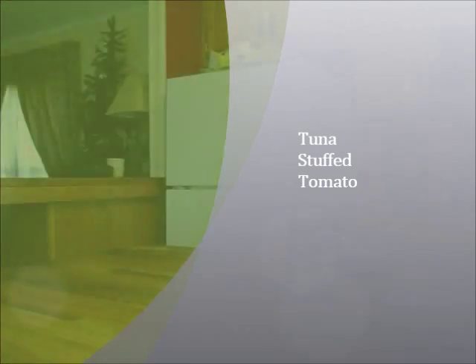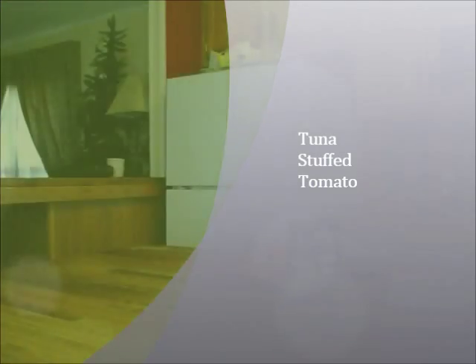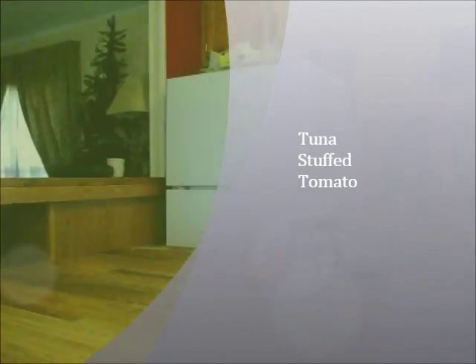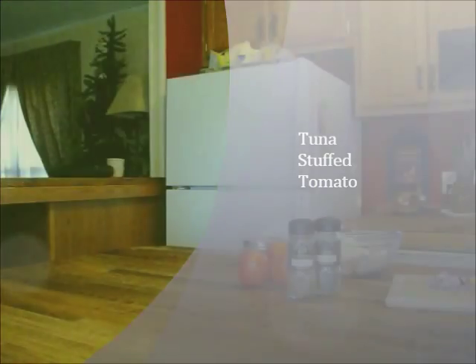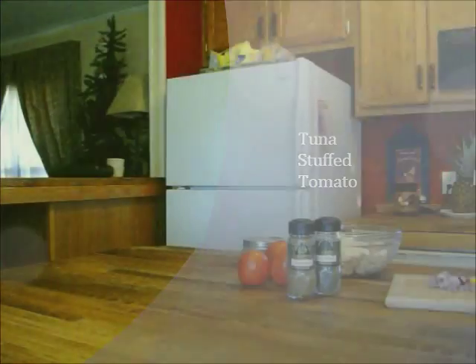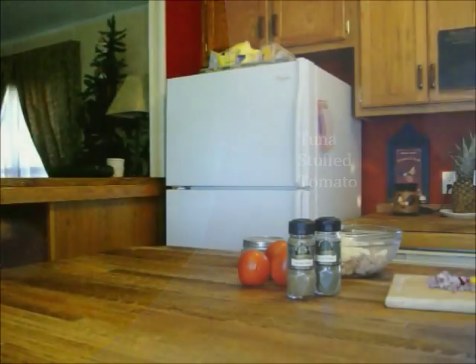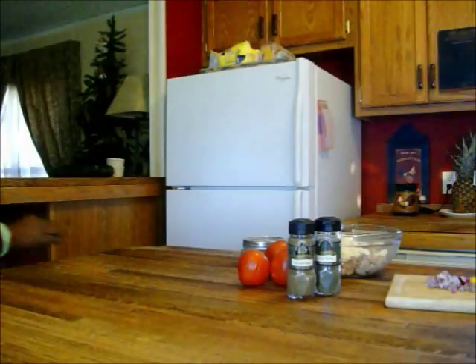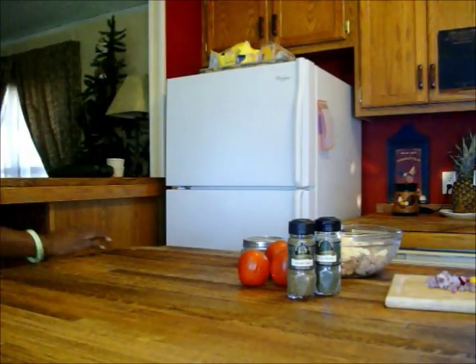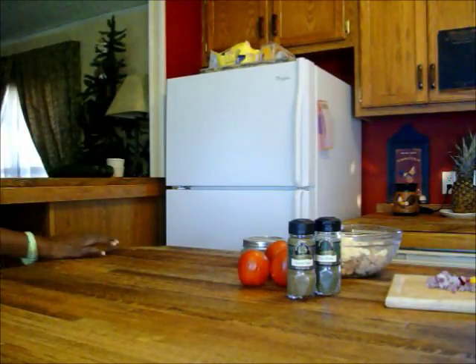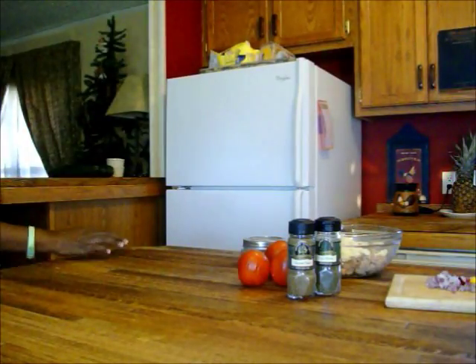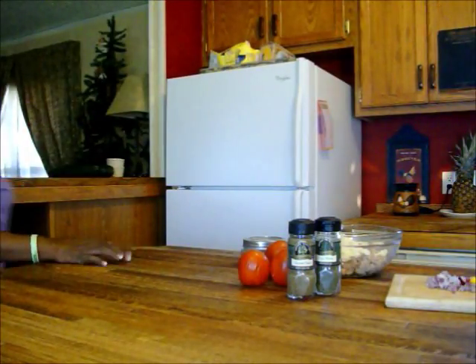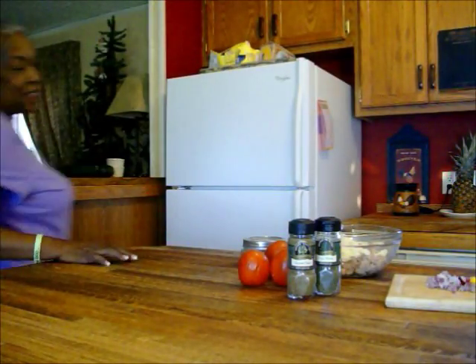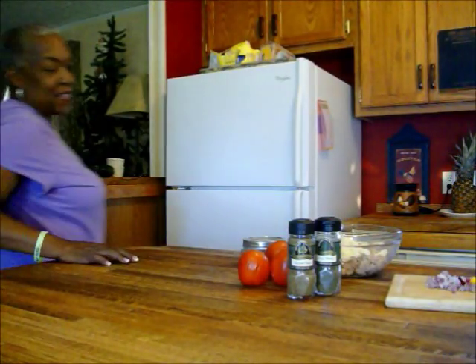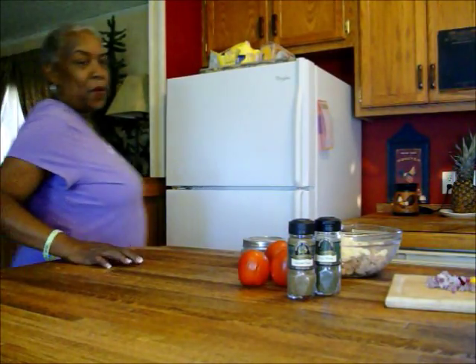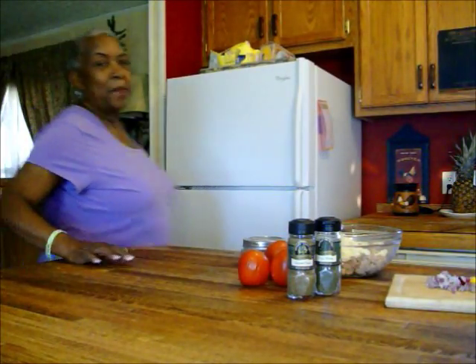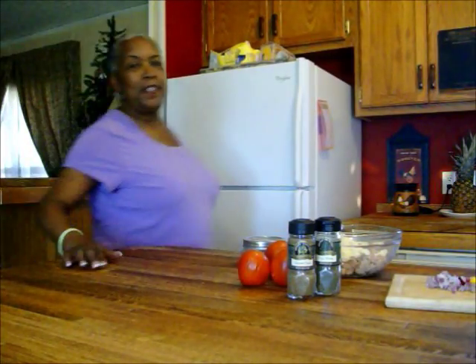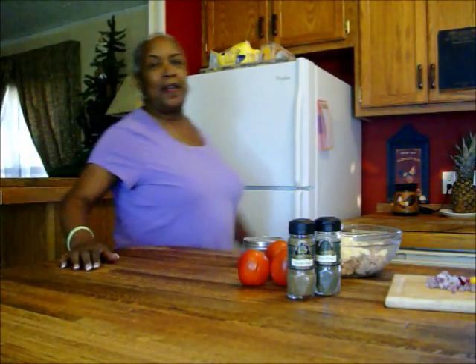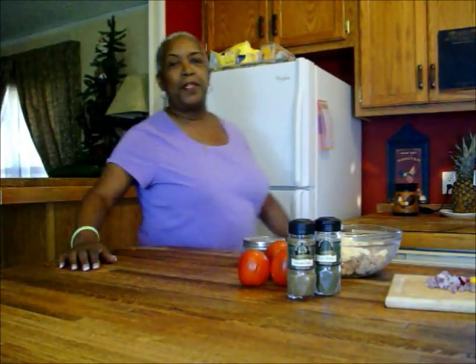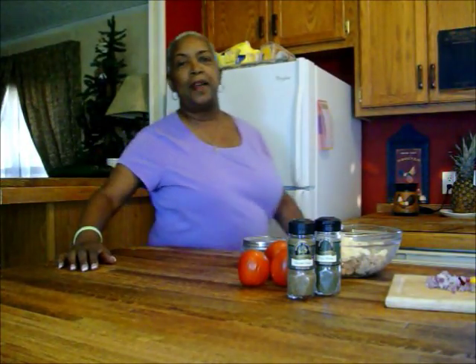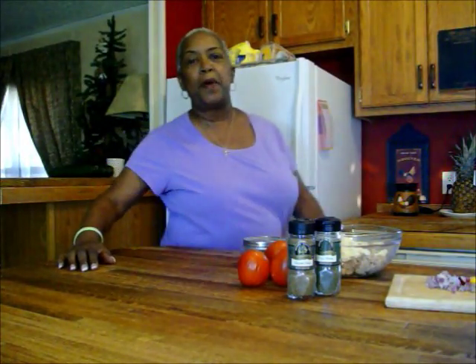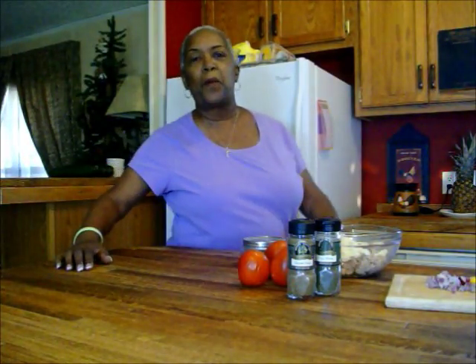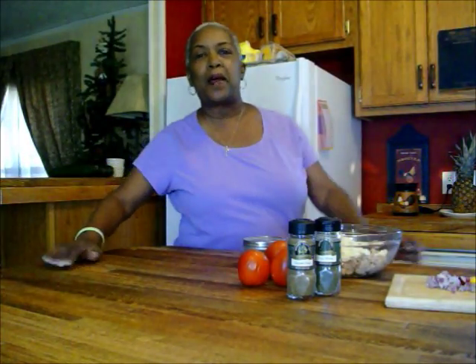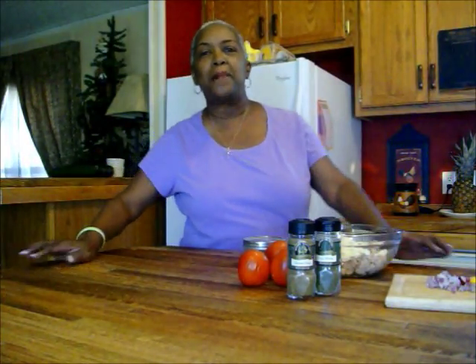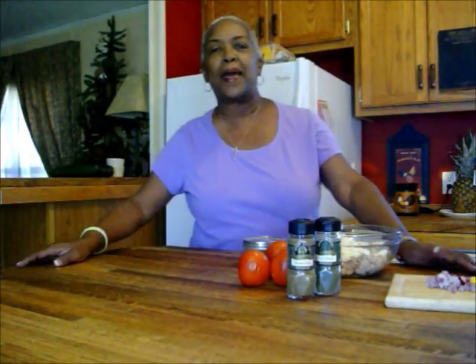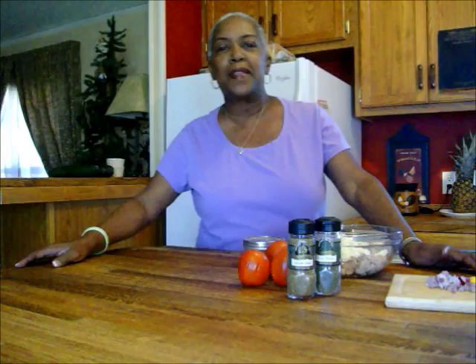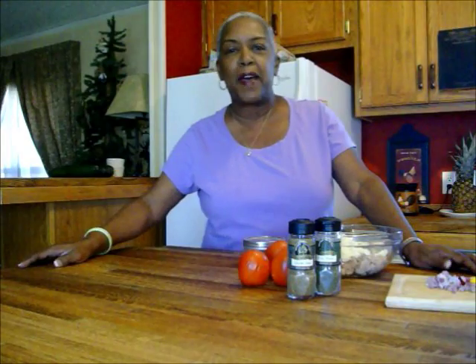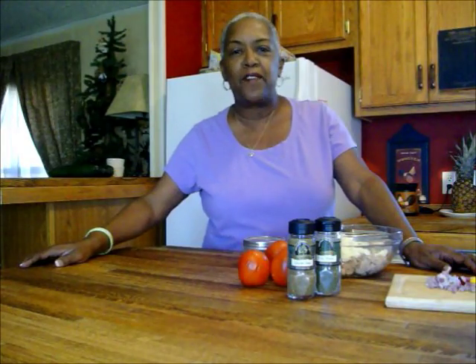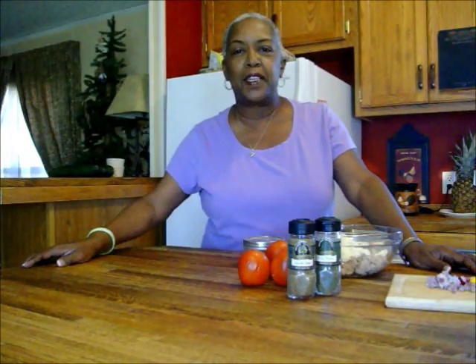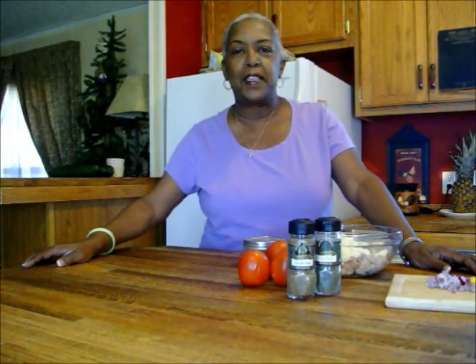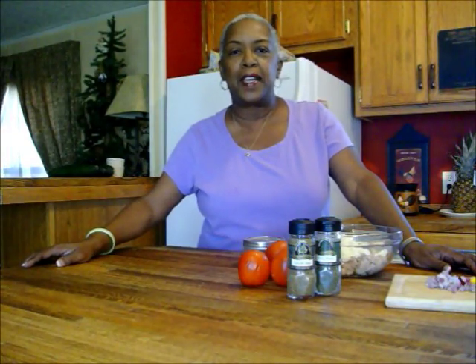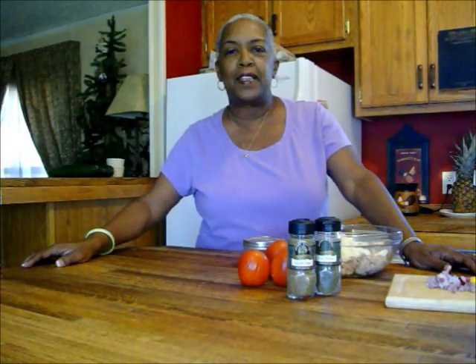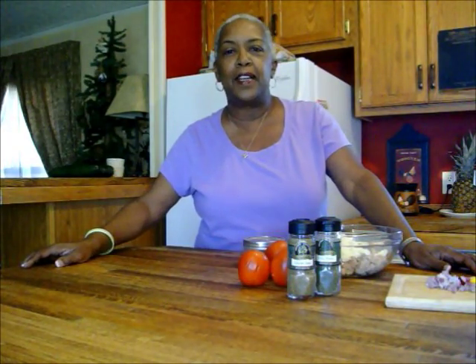Hi guys, this is Grandma Cheep Cheep and welcome back to my vintage kitchen.